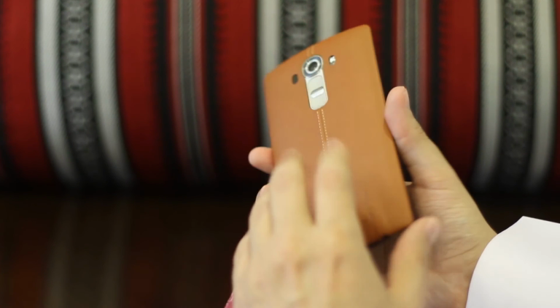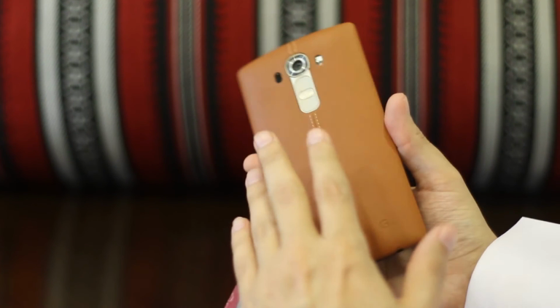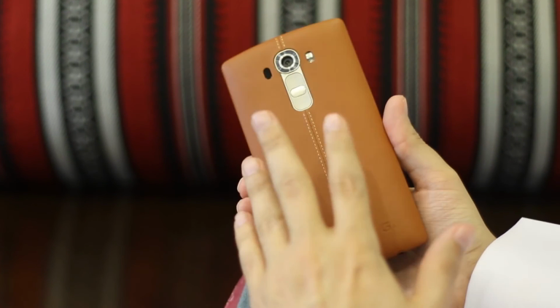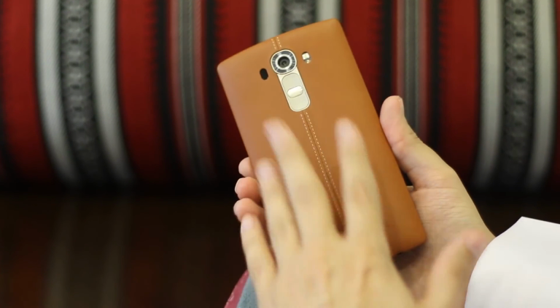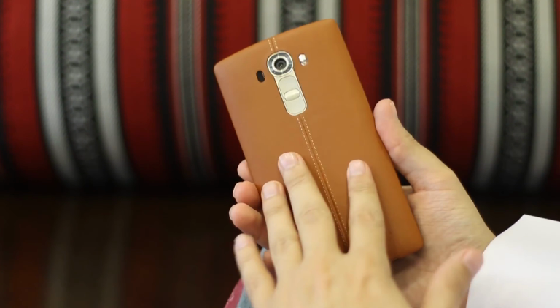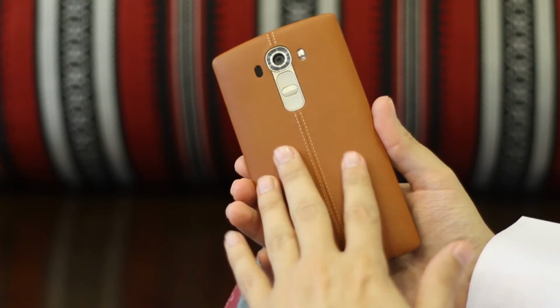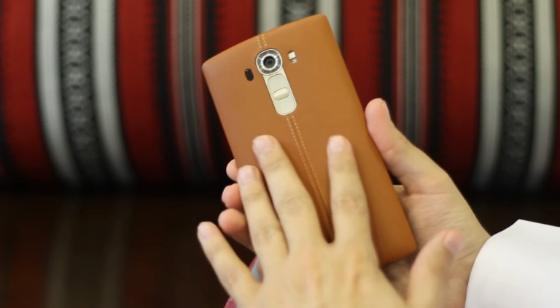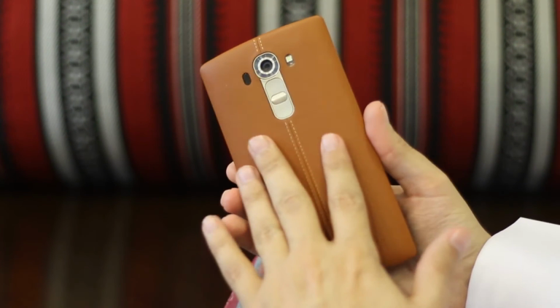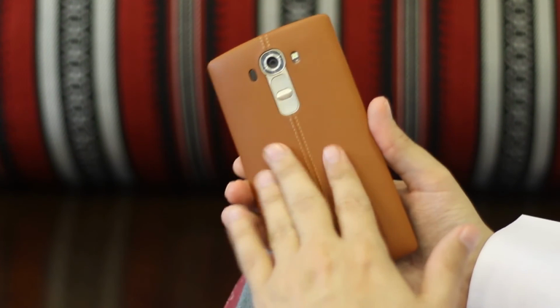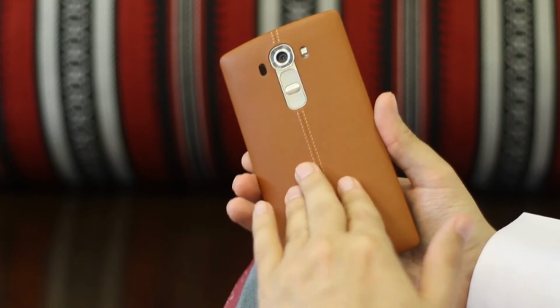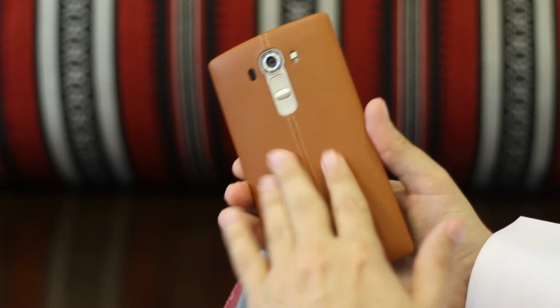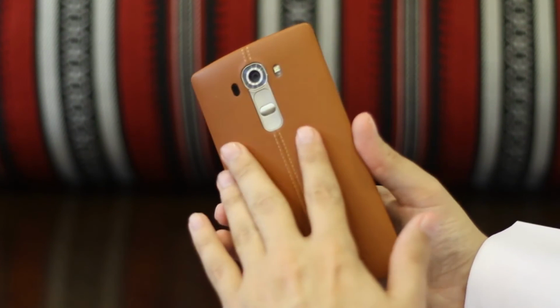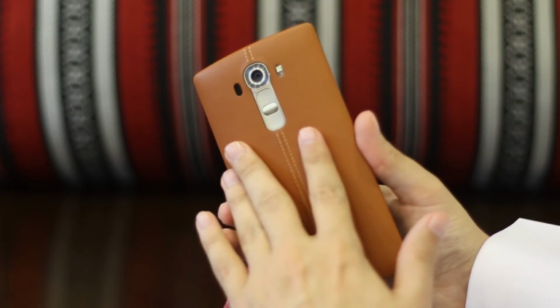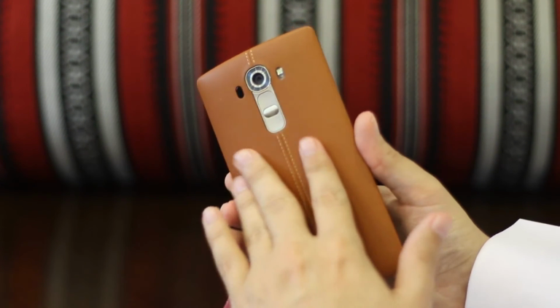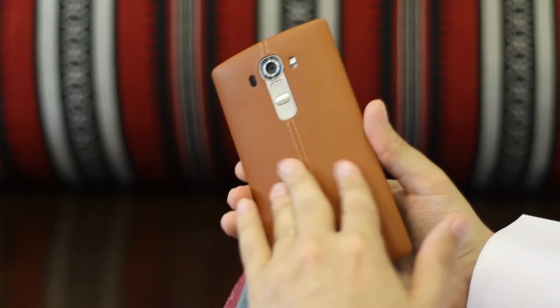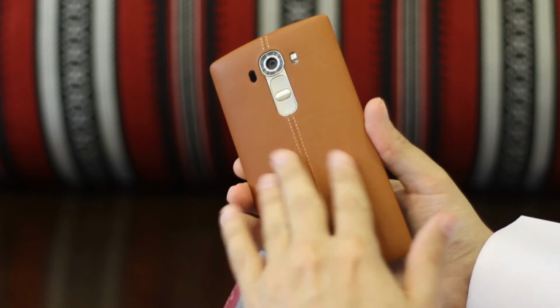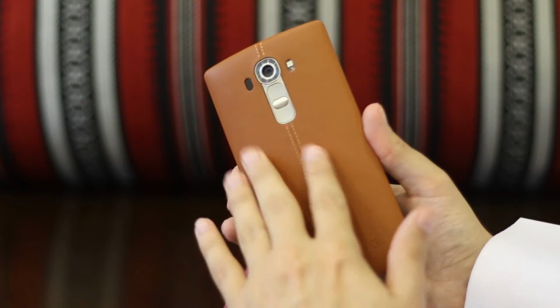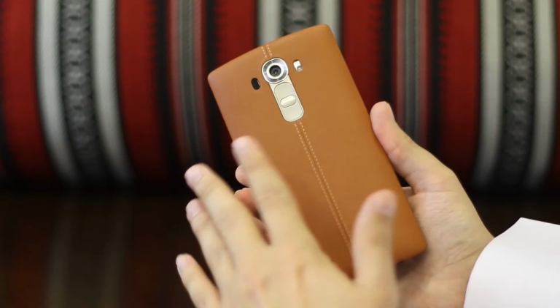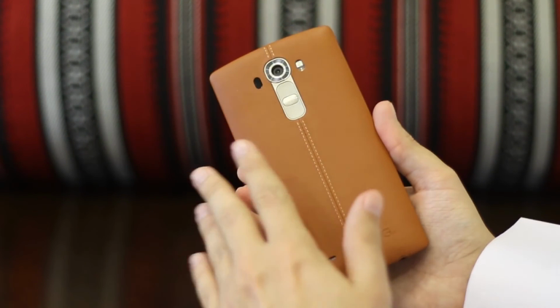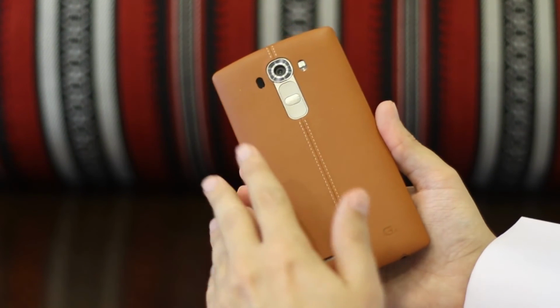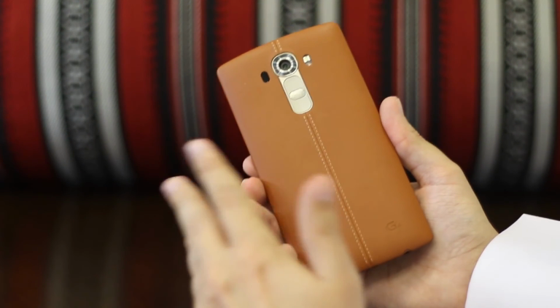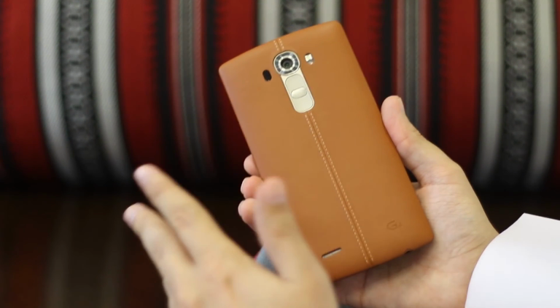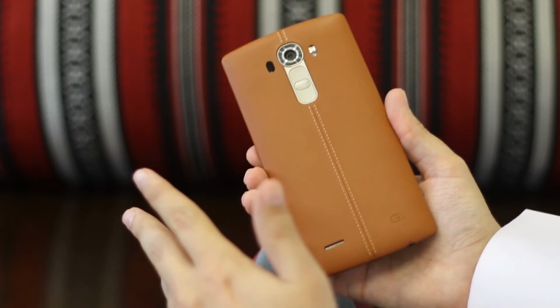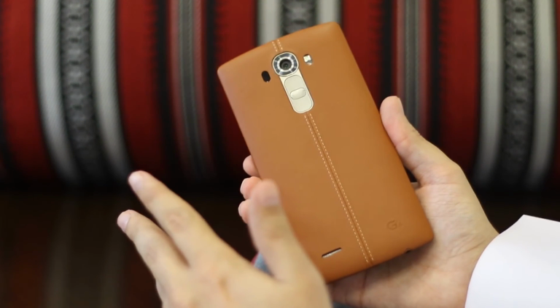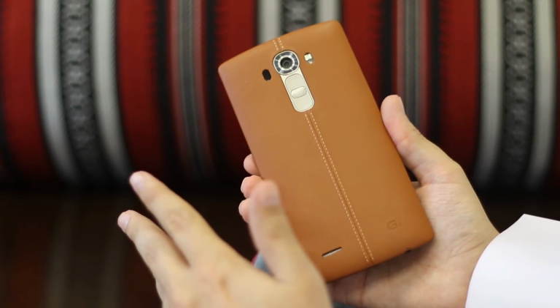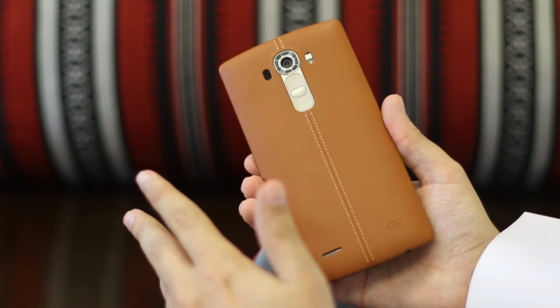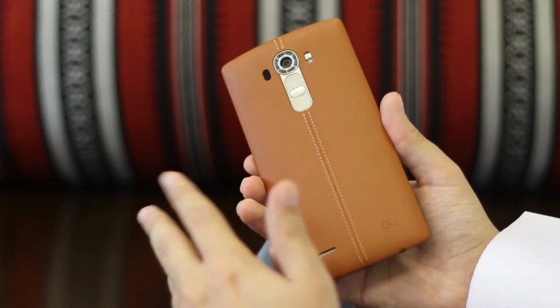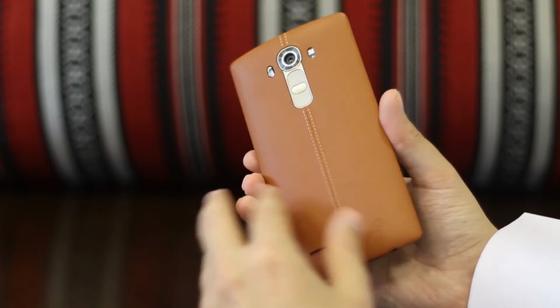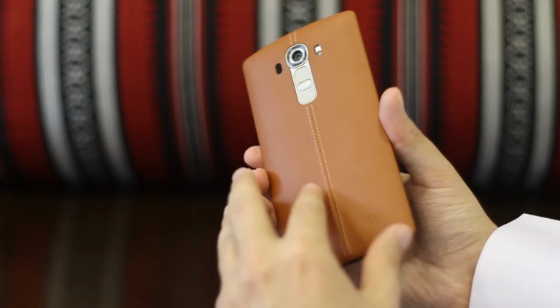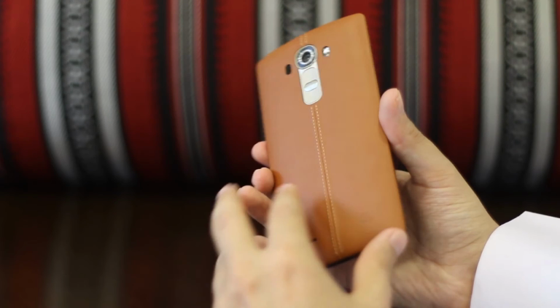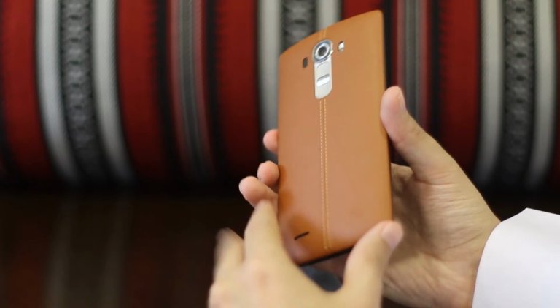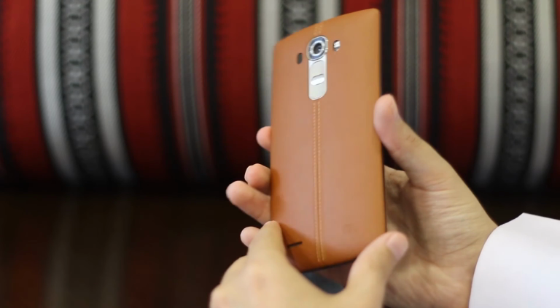If there's ever one reason to buy this phone it would probably be for the fast autofocus and the great selfie camera. It's thin, it's leather, it gives you a different feeling, and it's got a great camera.